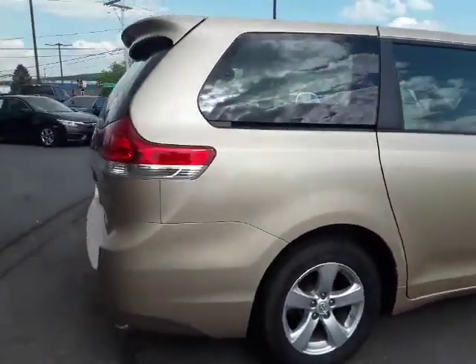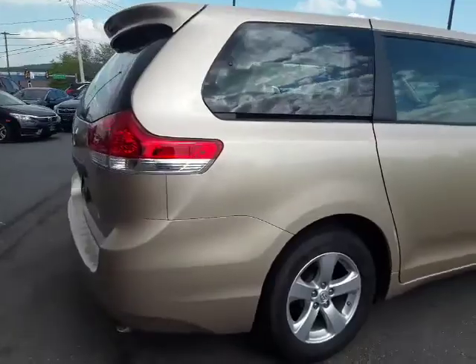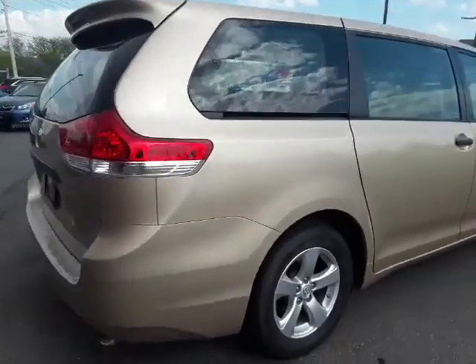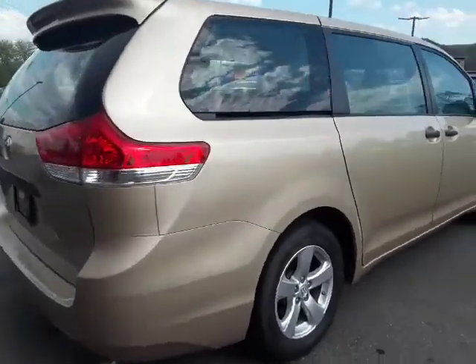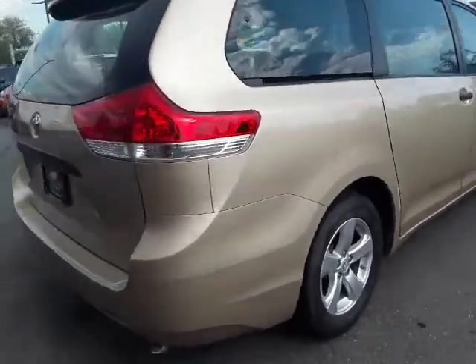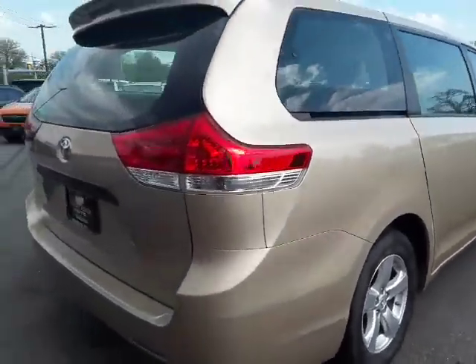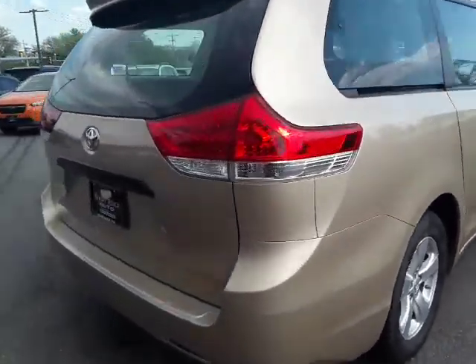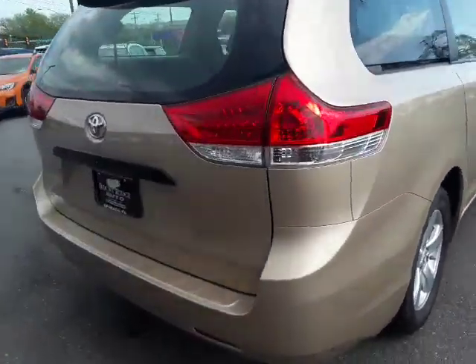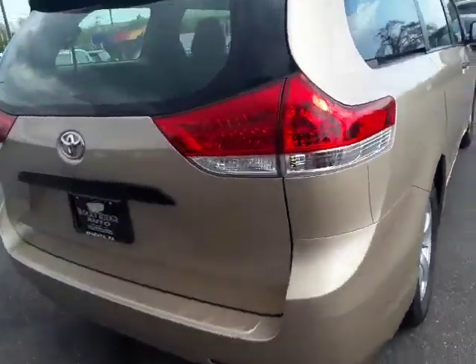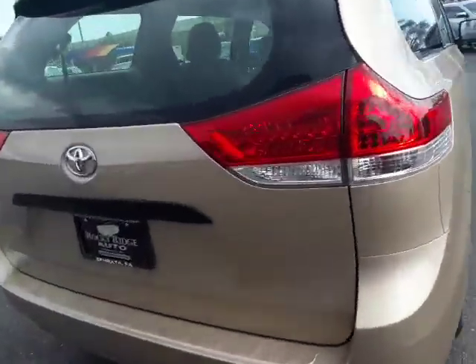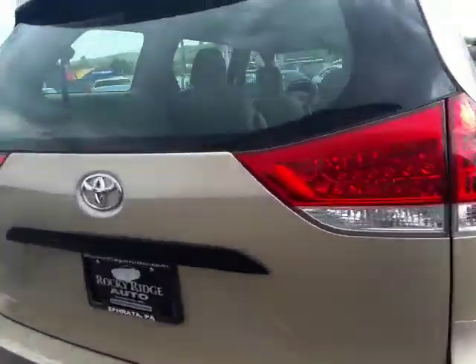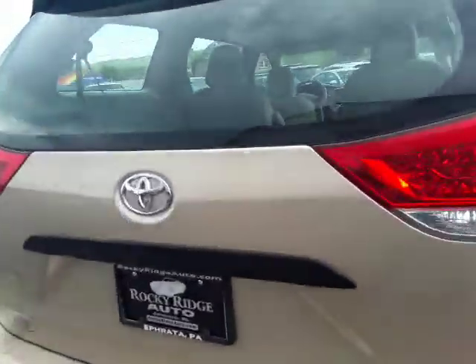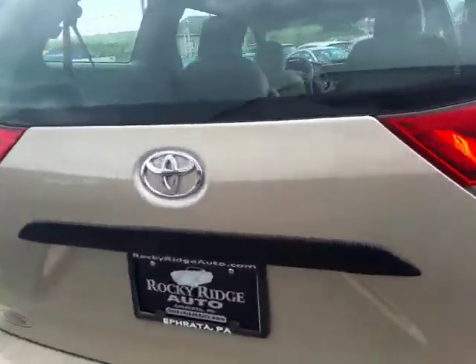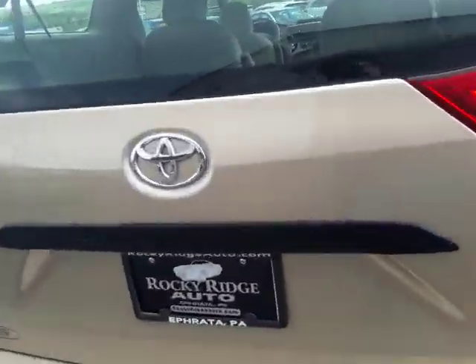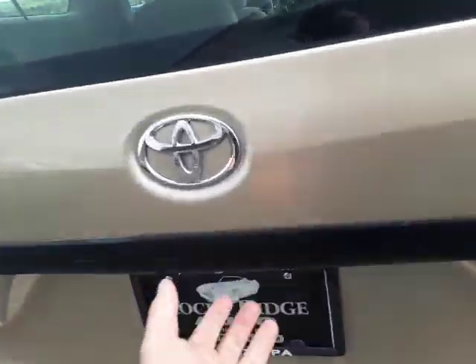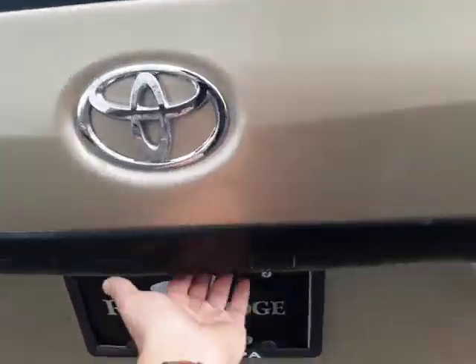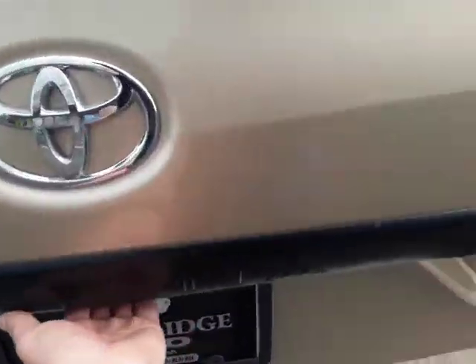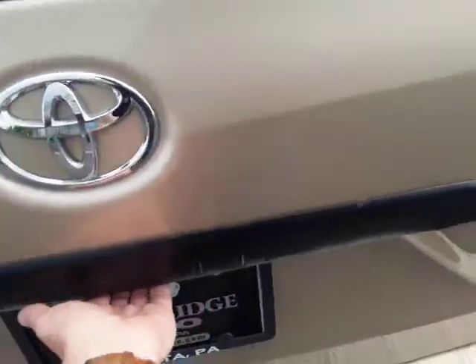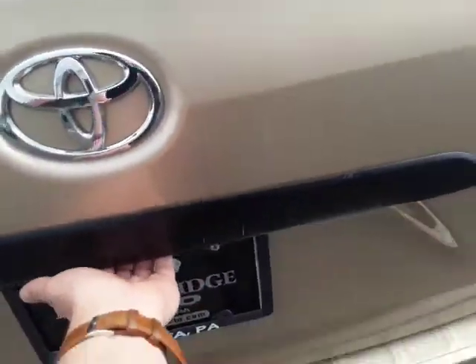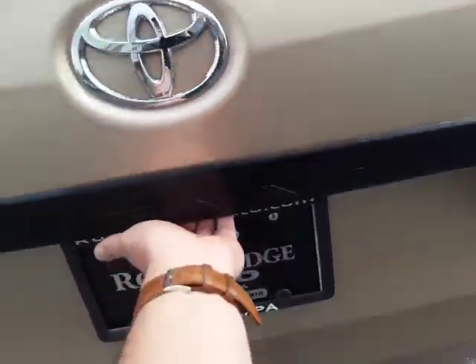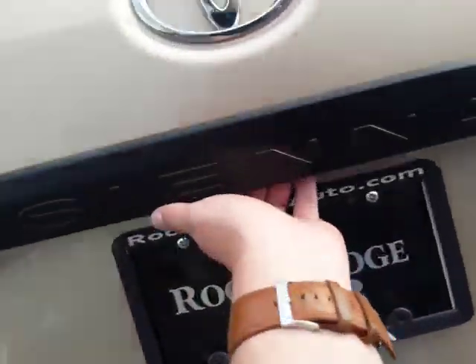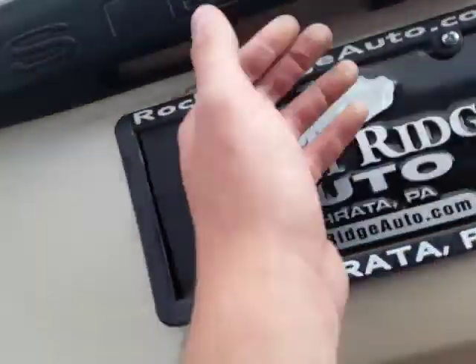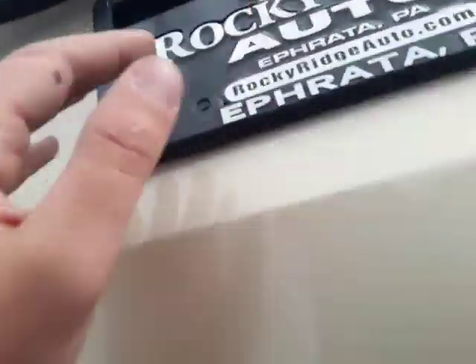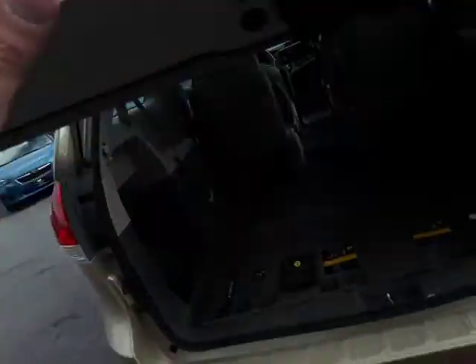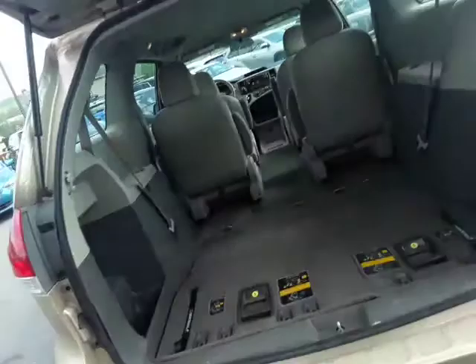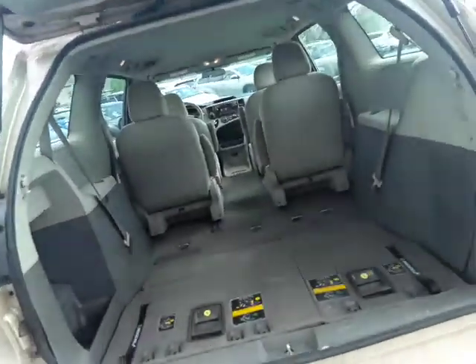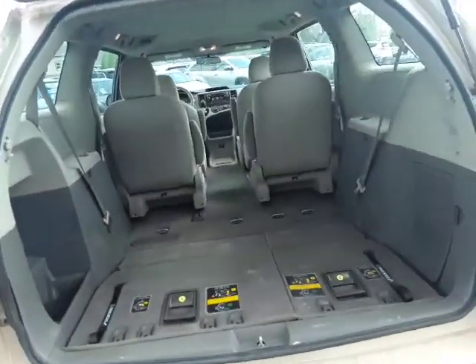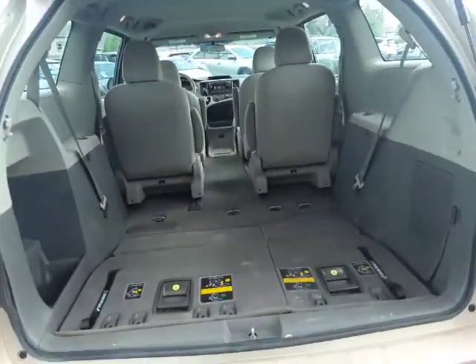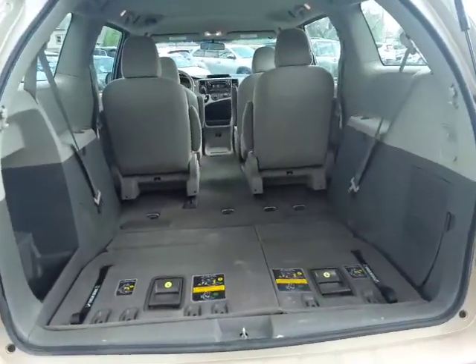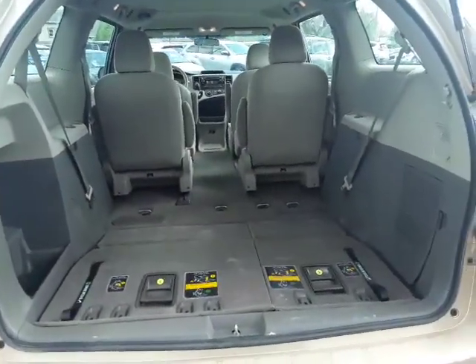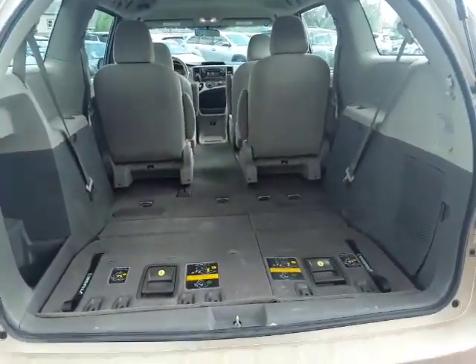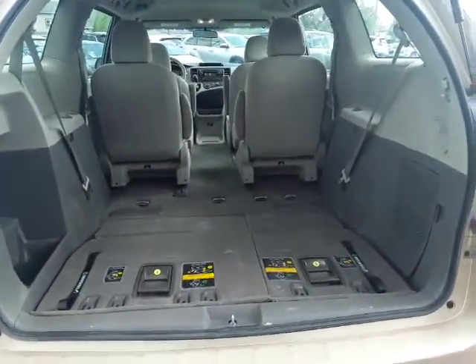It's in pretty good shape. I love this beige champagne color because it doesn't show dirt. It's wonderful — you like never have to wash your car.